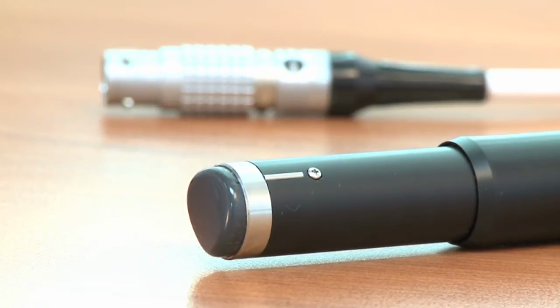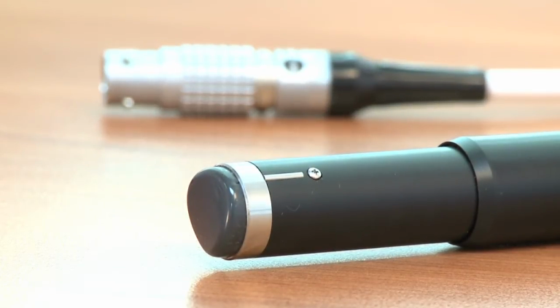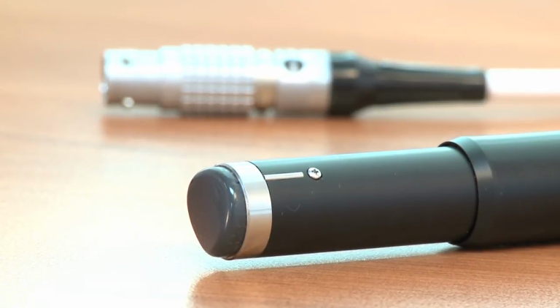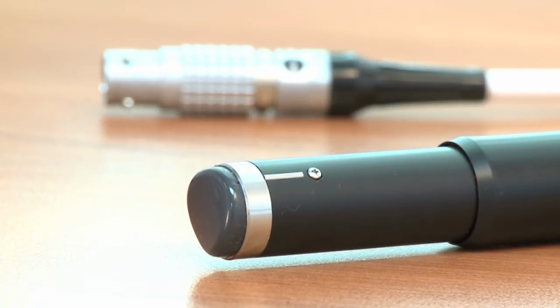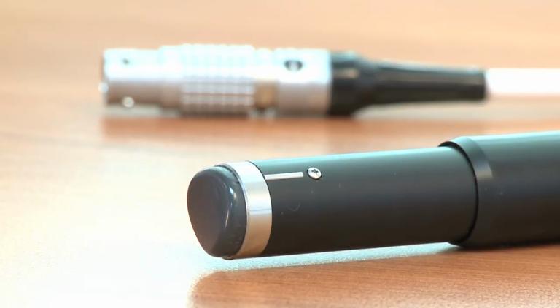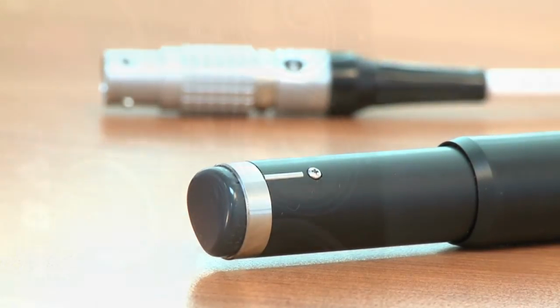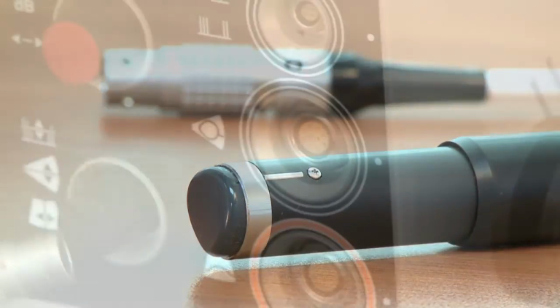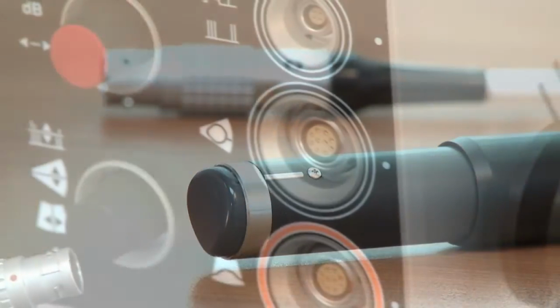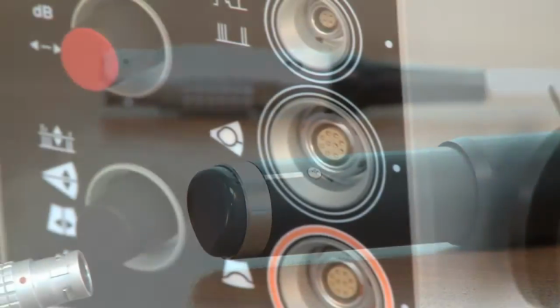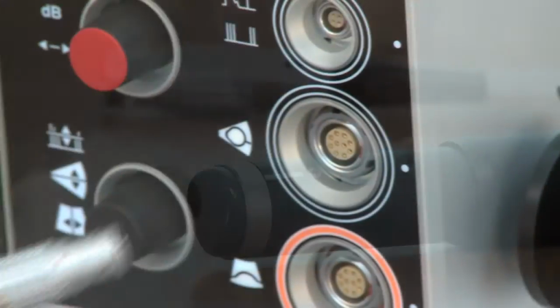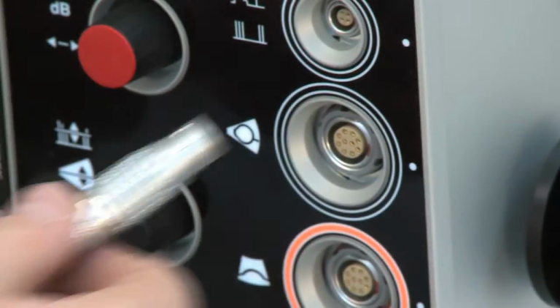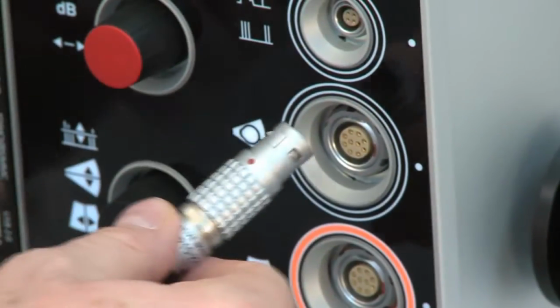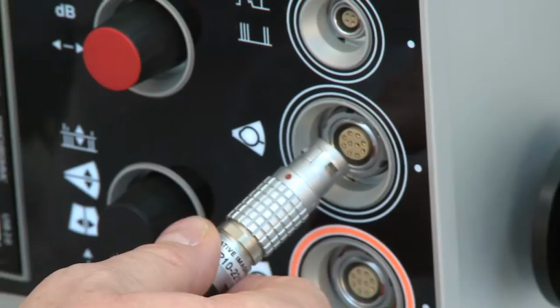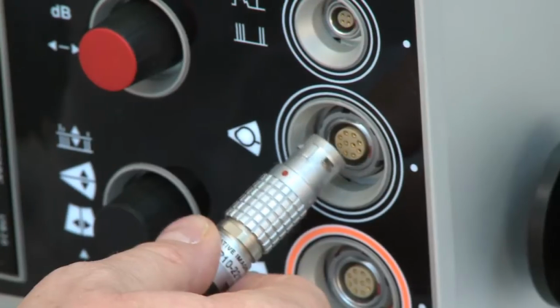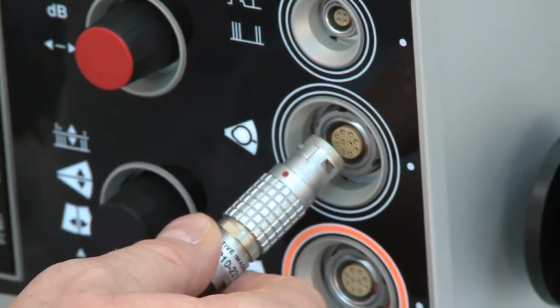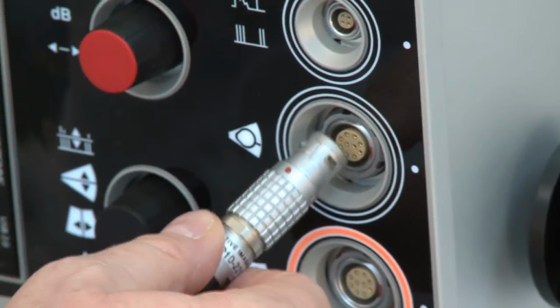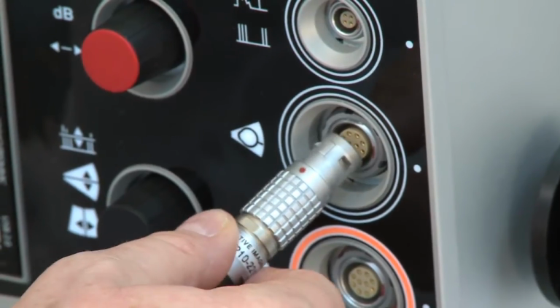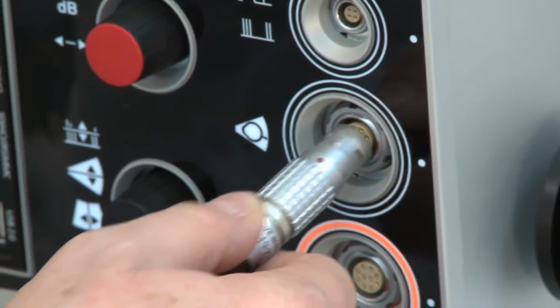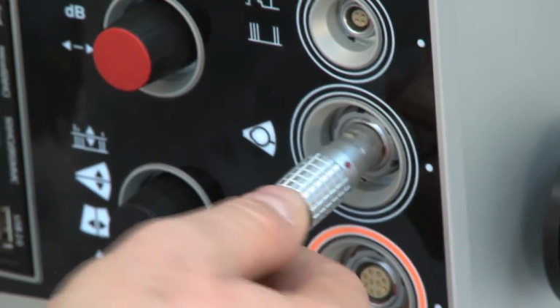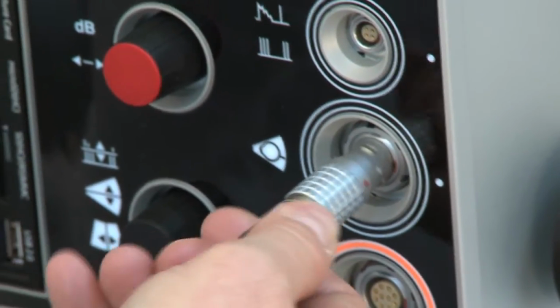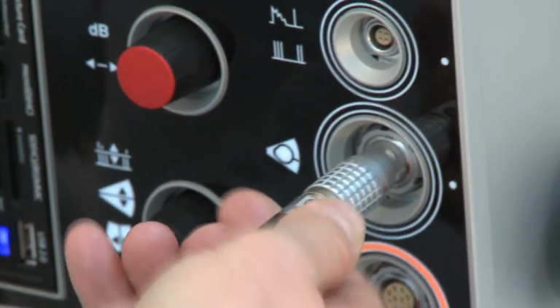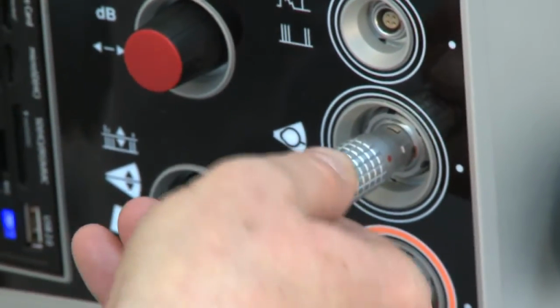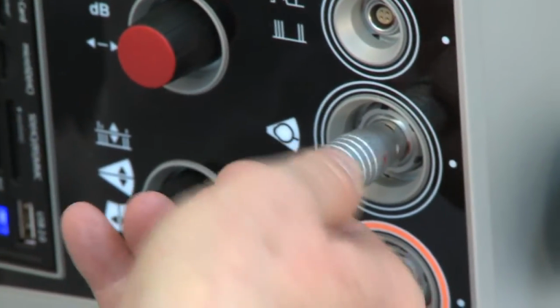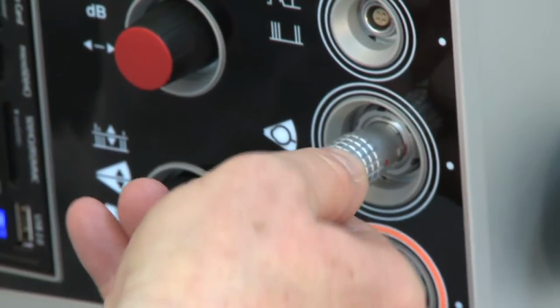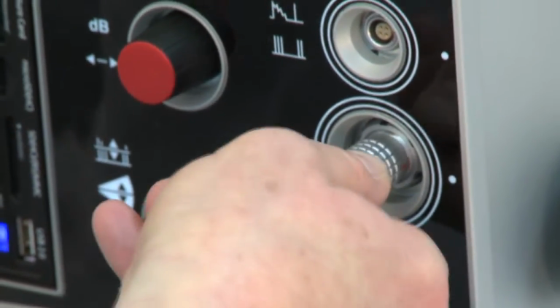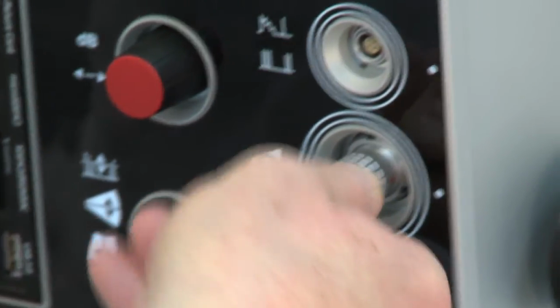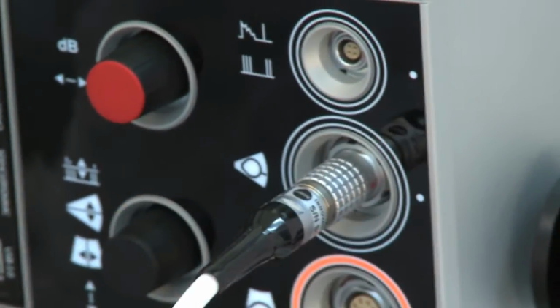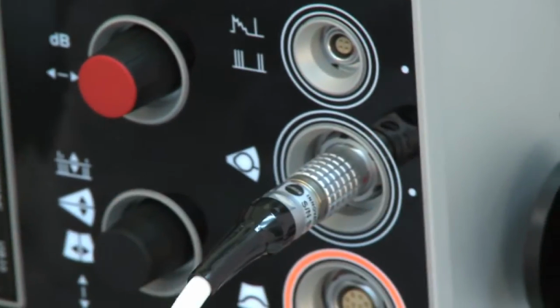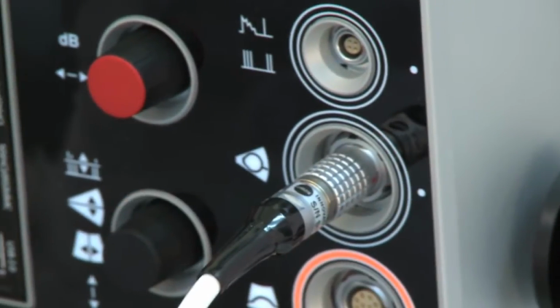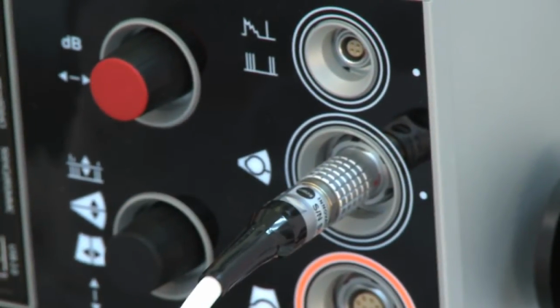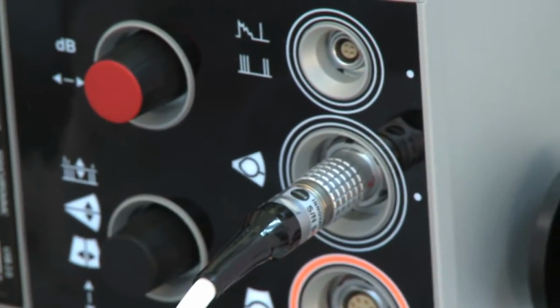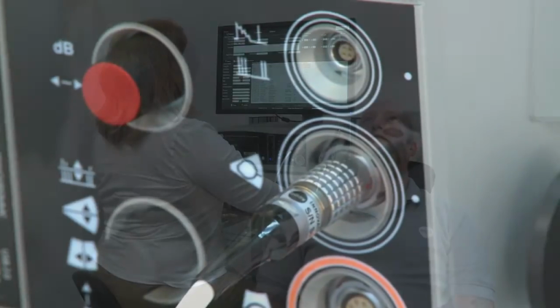The first step is to ensure that the 10 MHz B-scan probe is connected to the iCubed and to turn on the system.